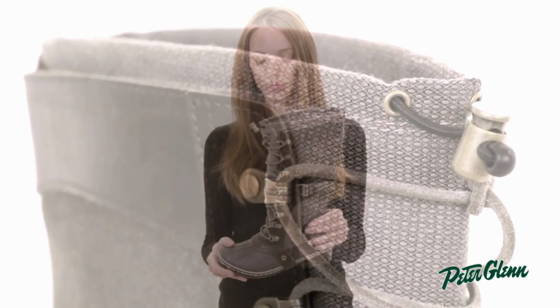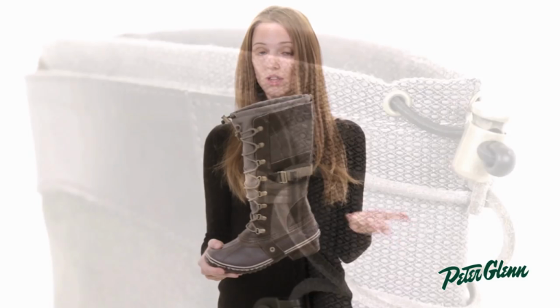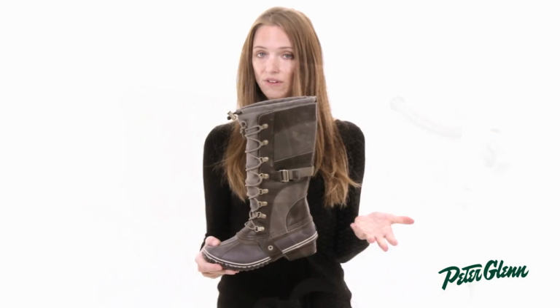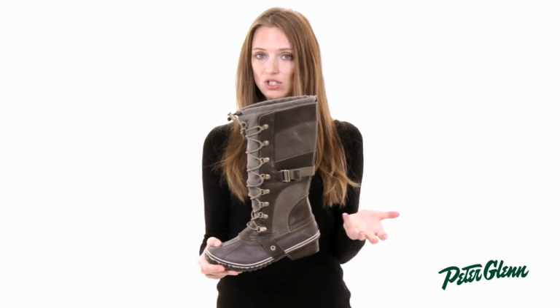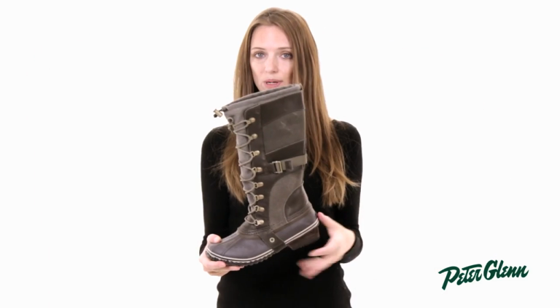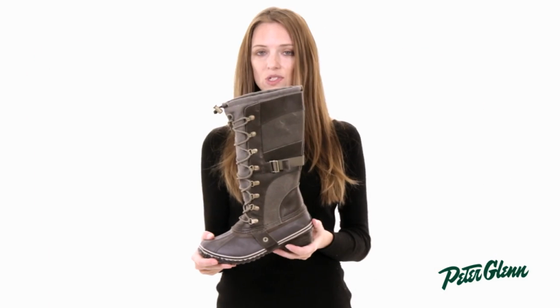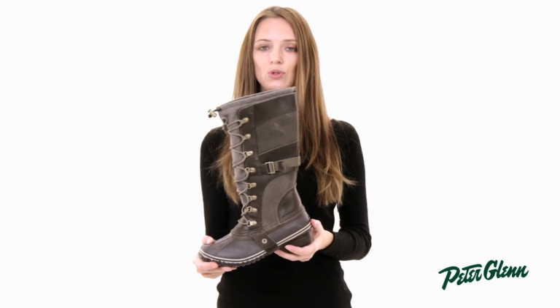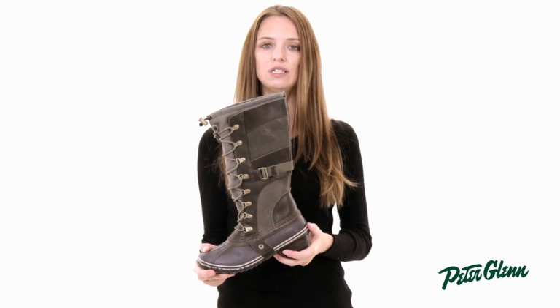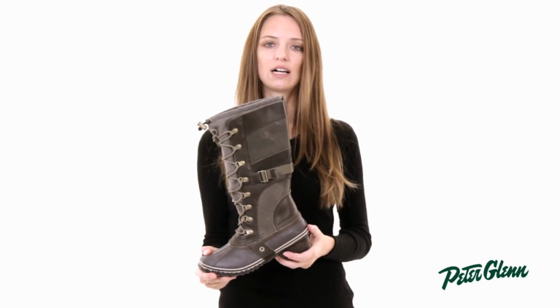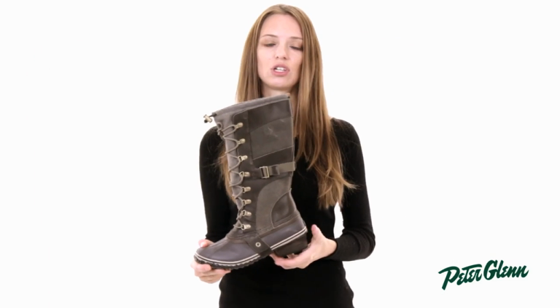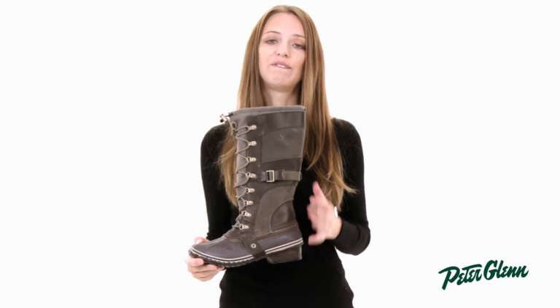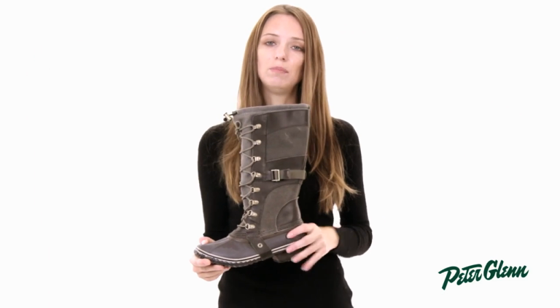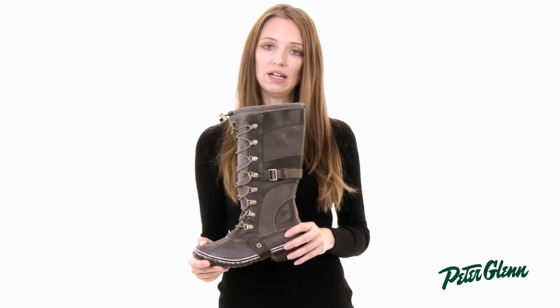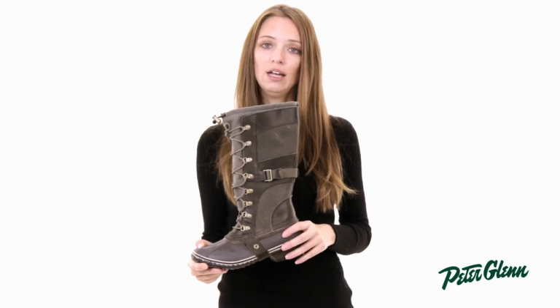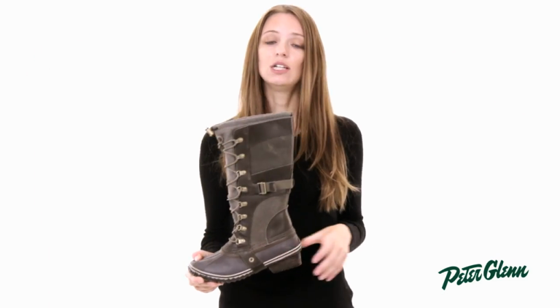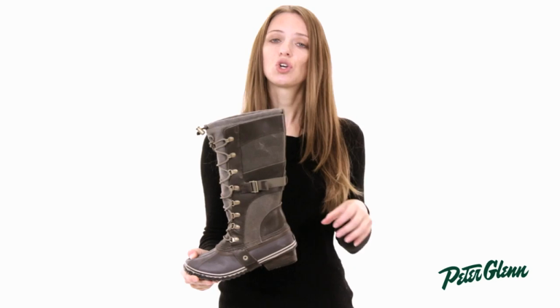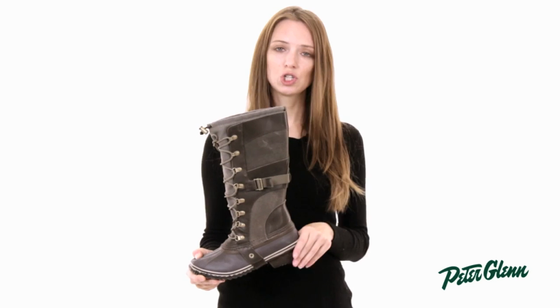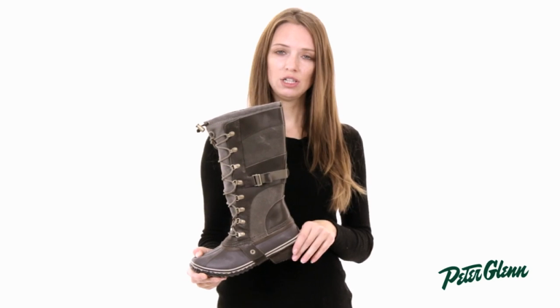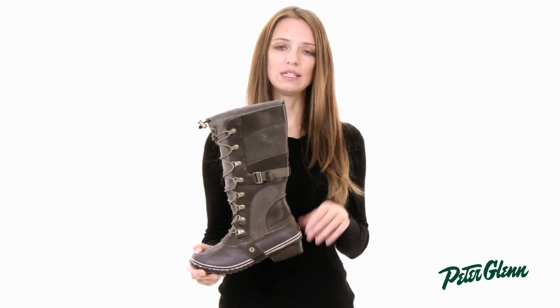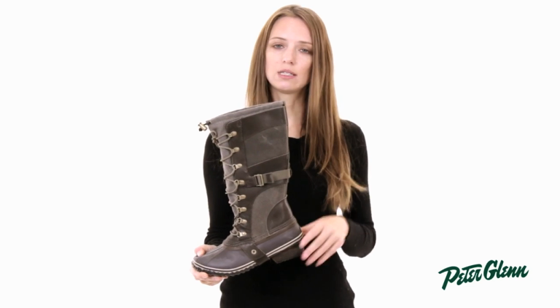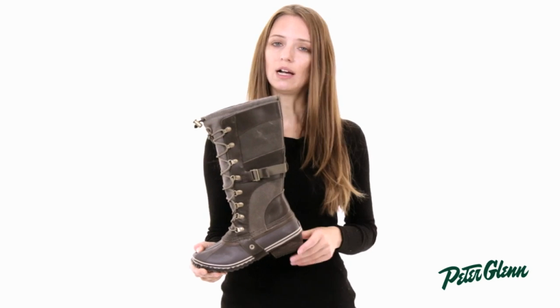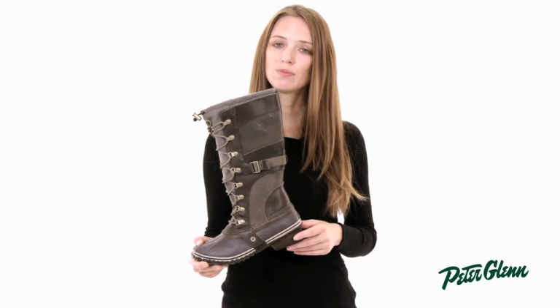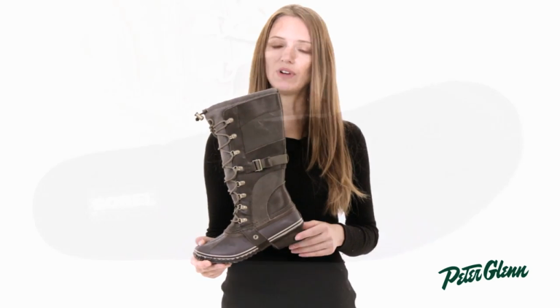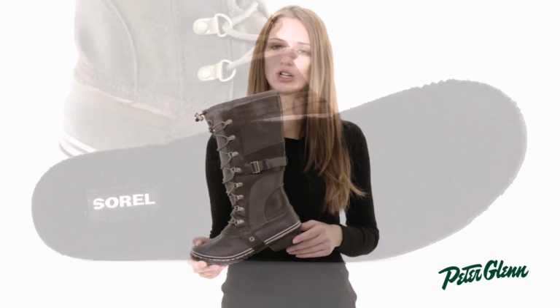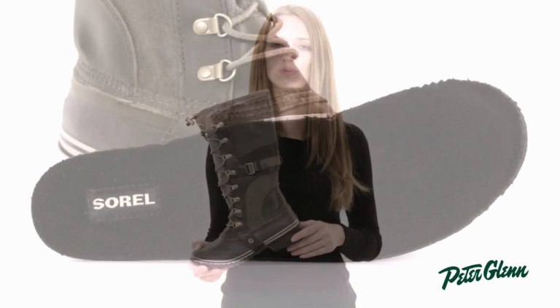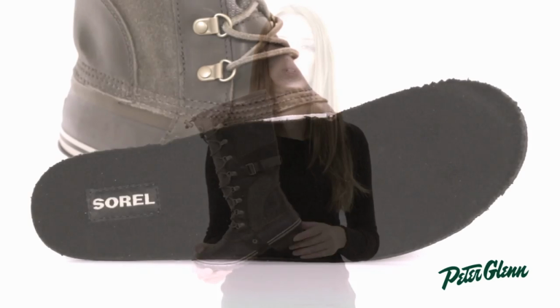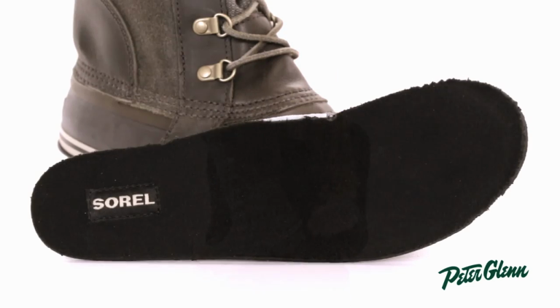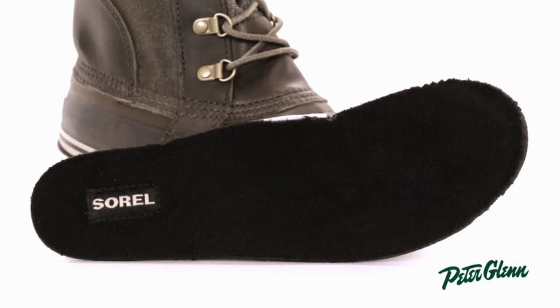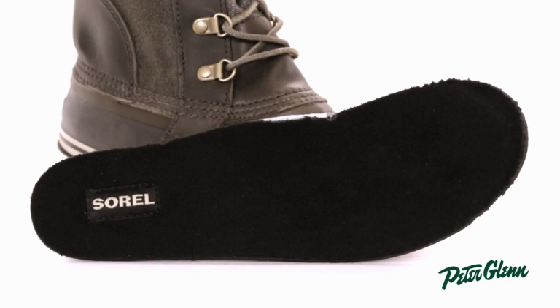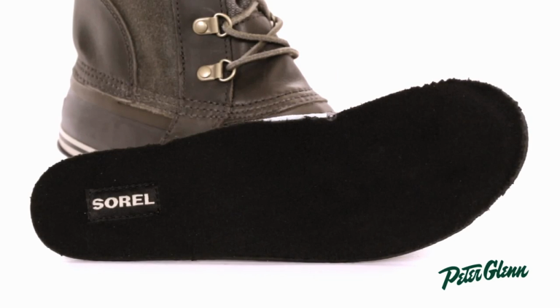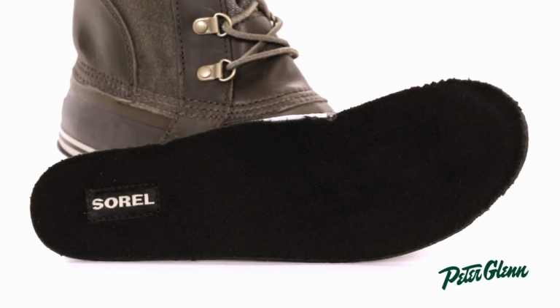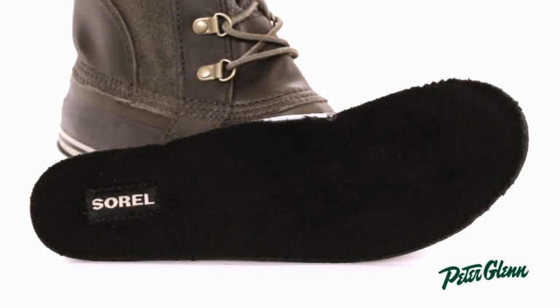One of the other great features about this boot is actually the footbed. It's cushioned, and it's designed to provide arch support, so it's very comfortable to wear.